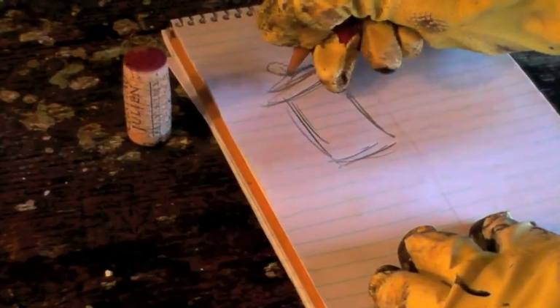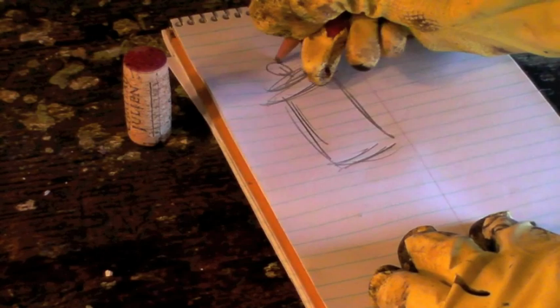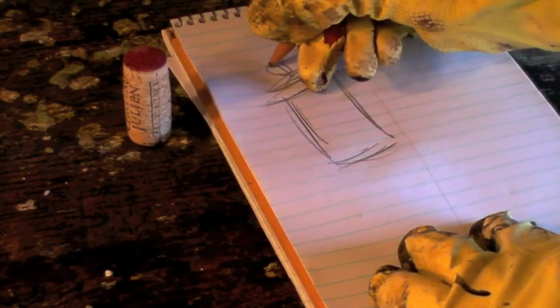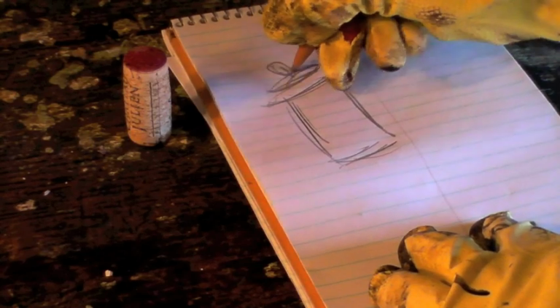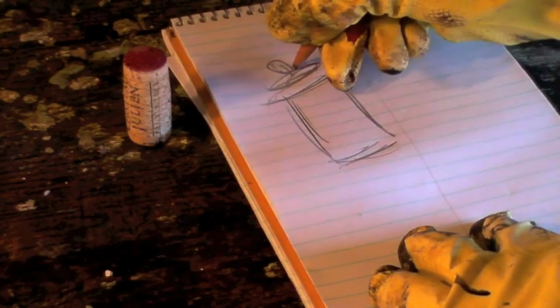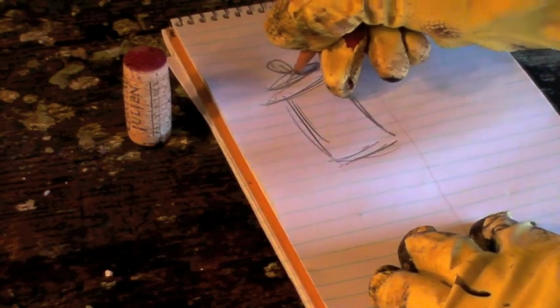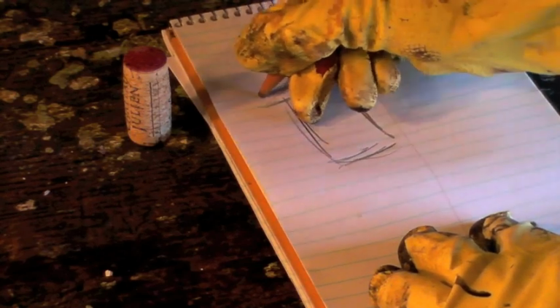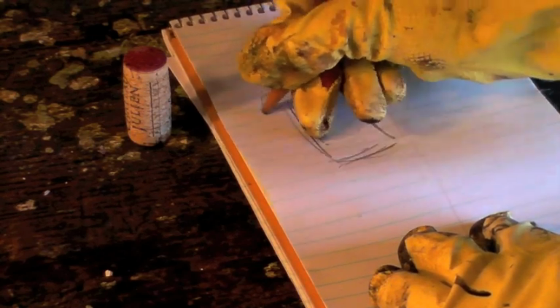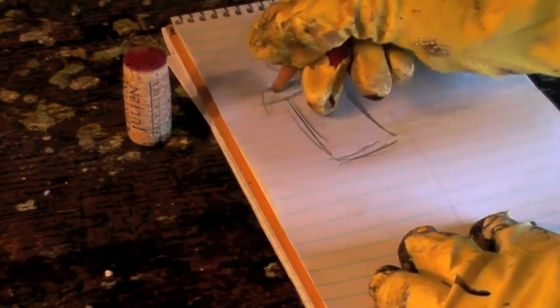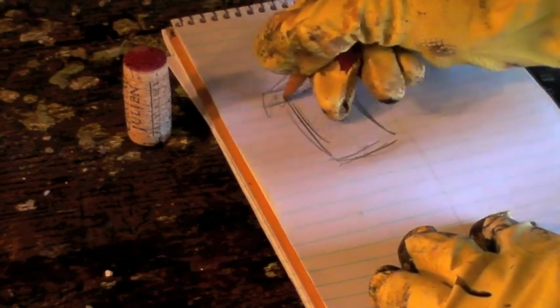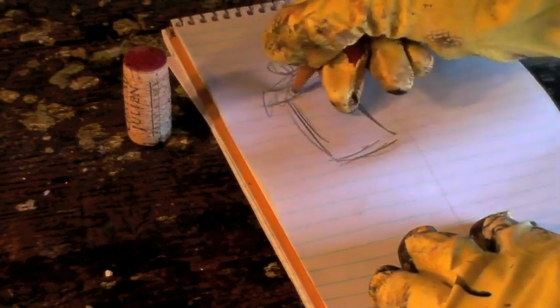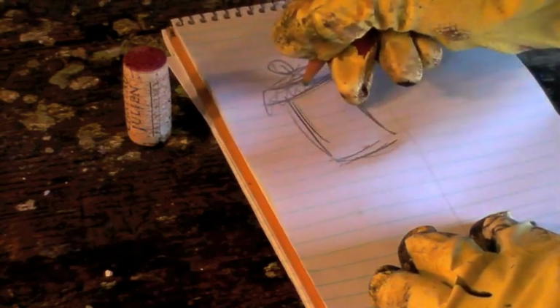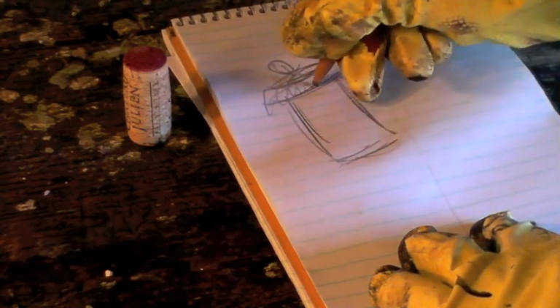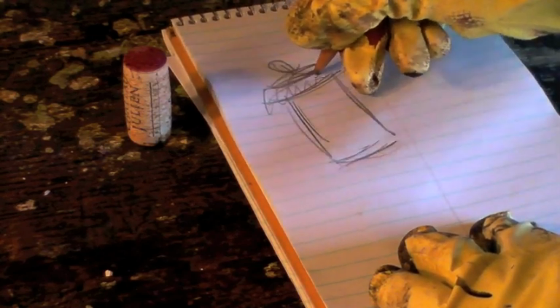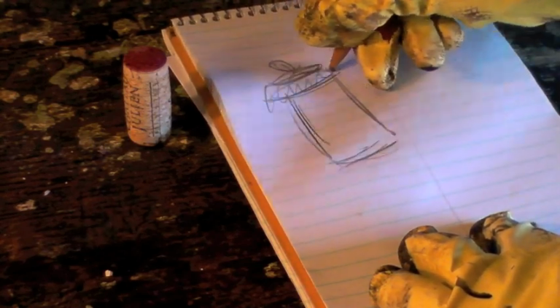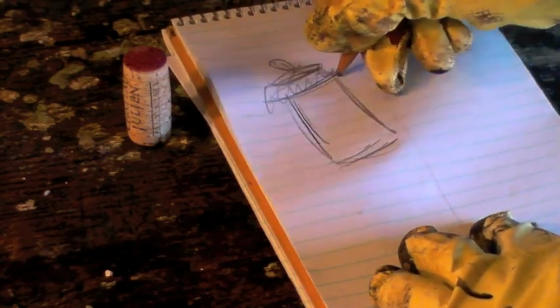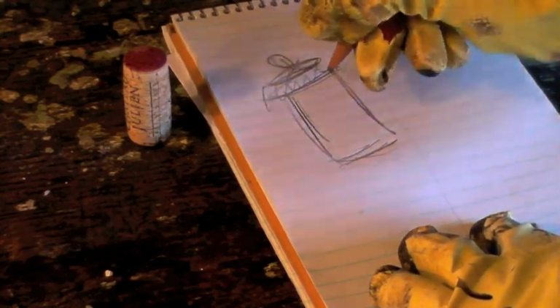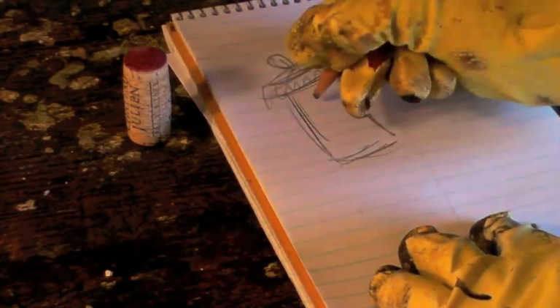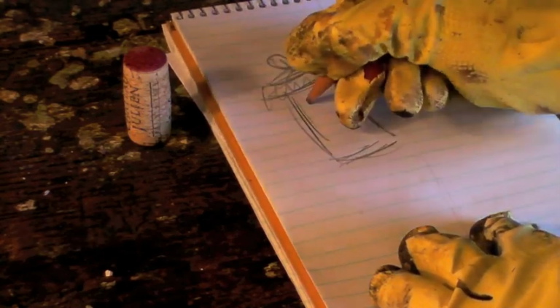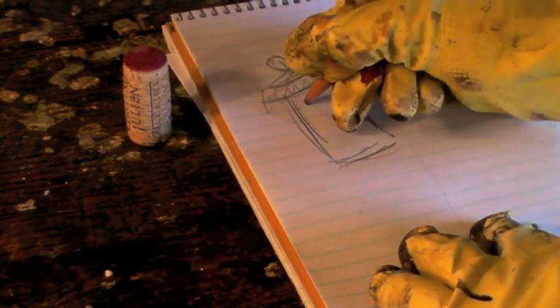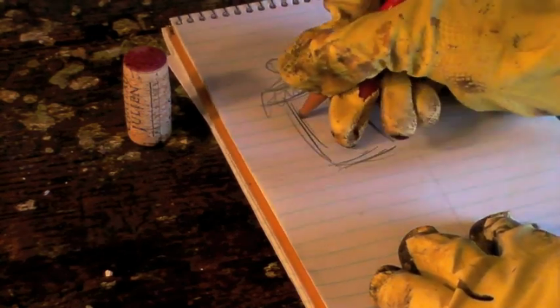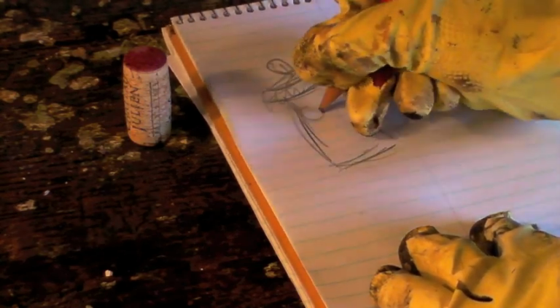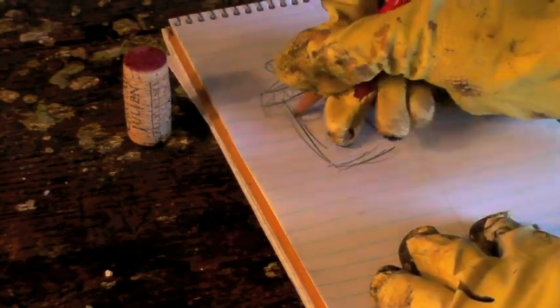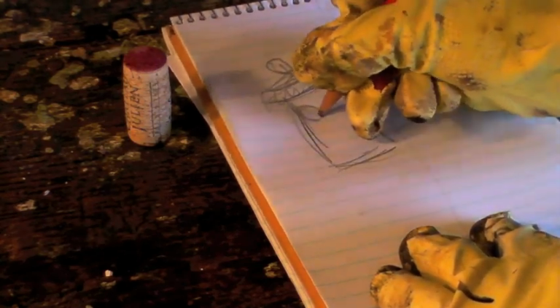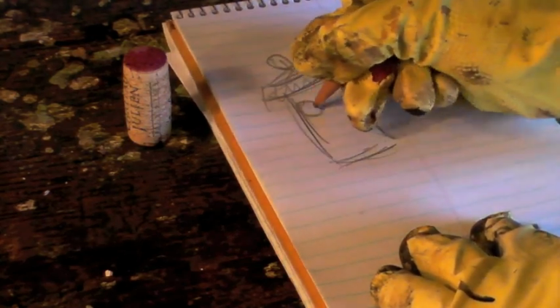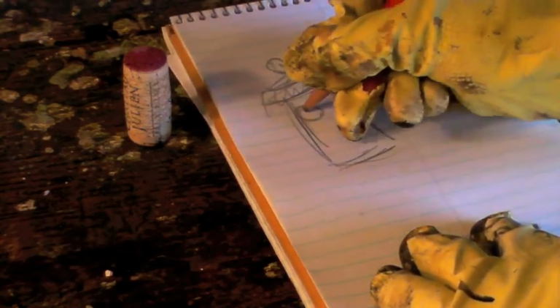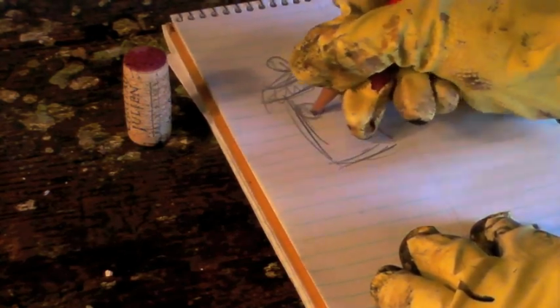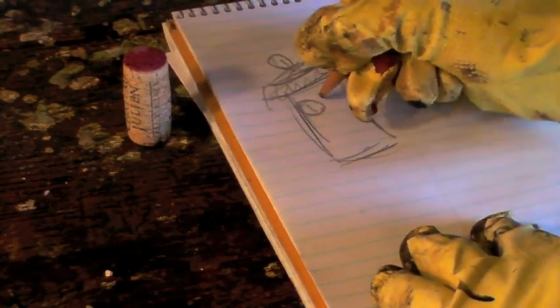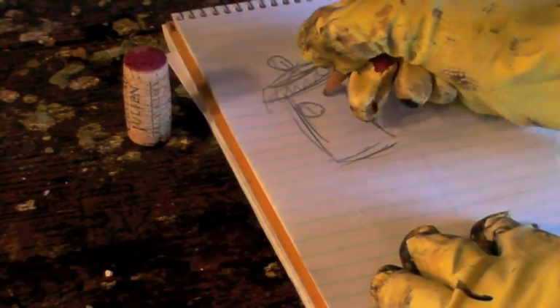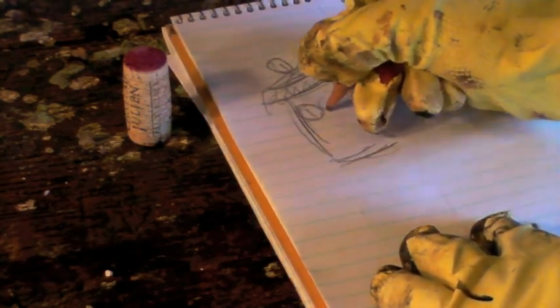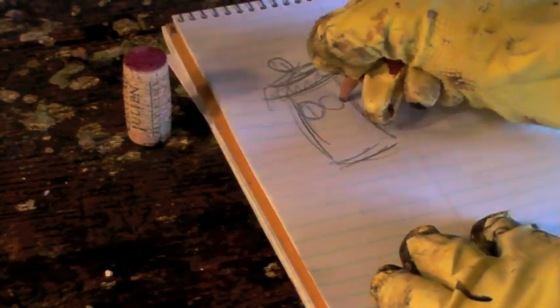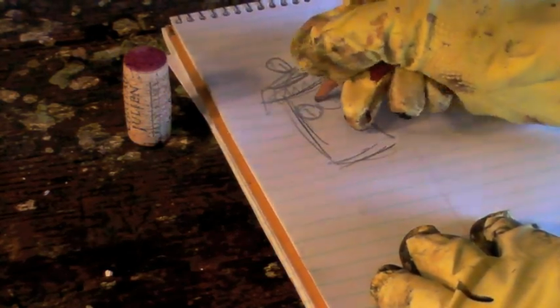Proper sketches are made at this time, to be later used at the body assembly plant for references.